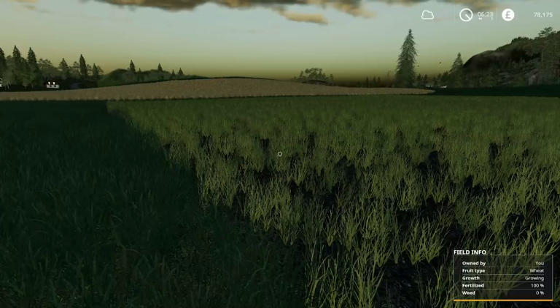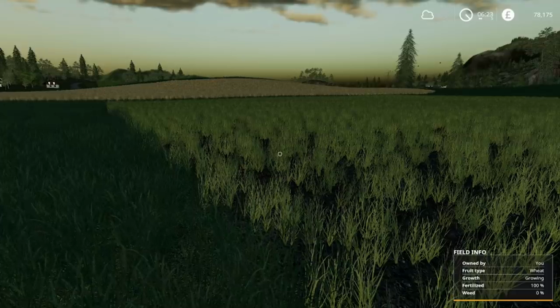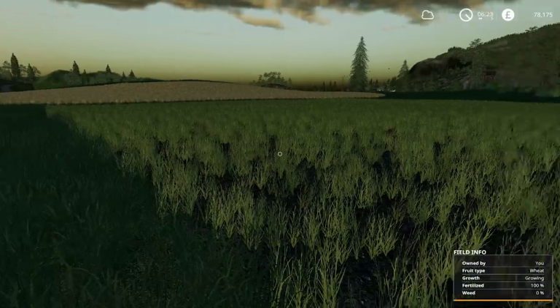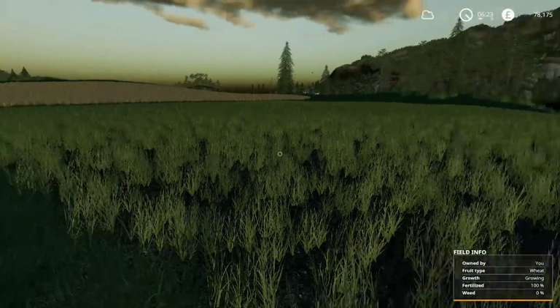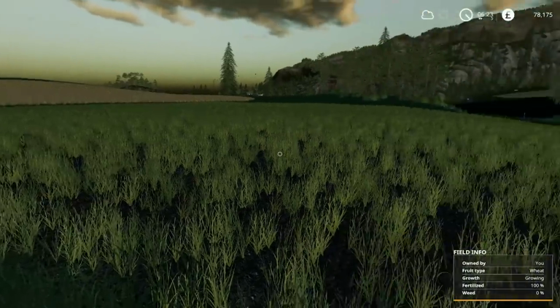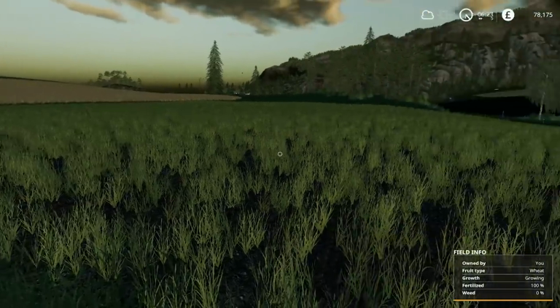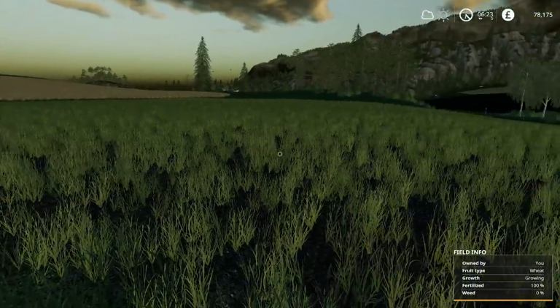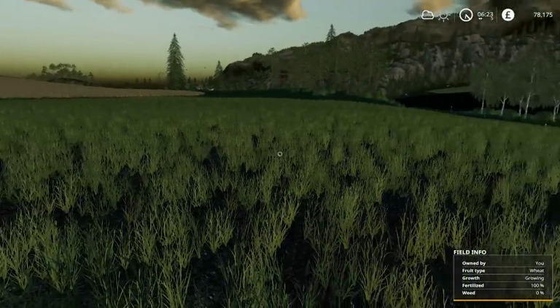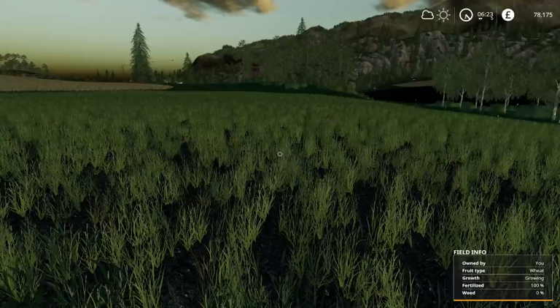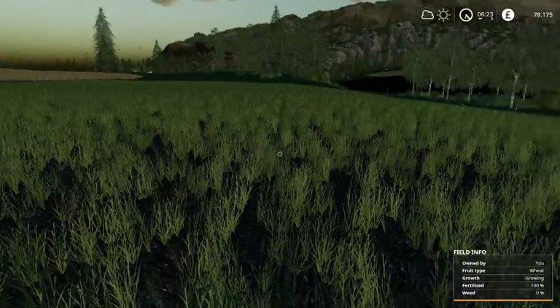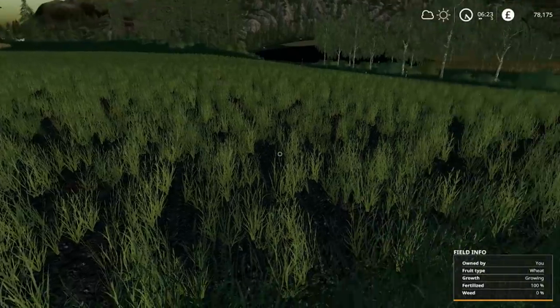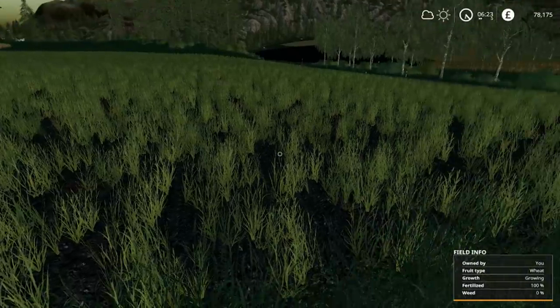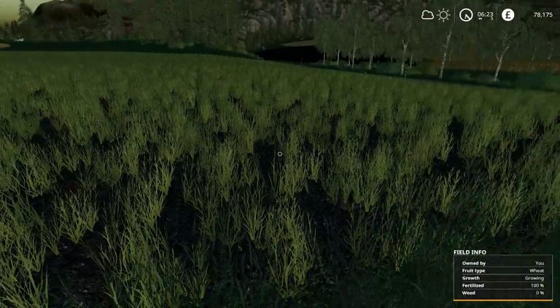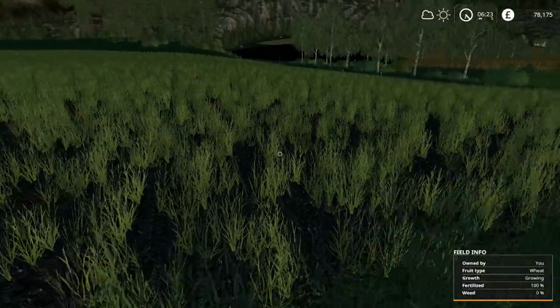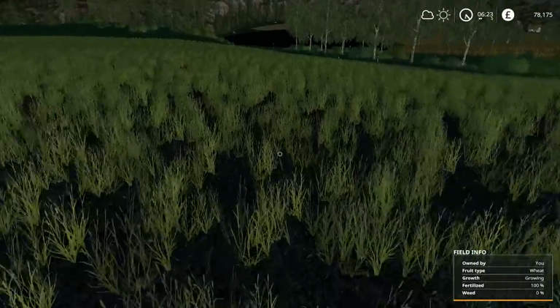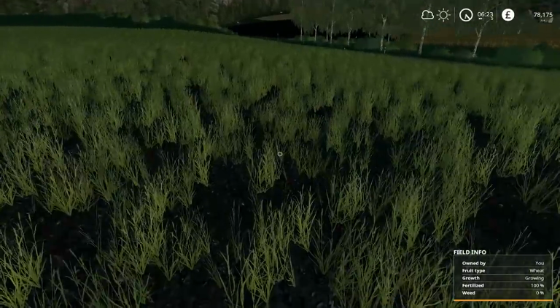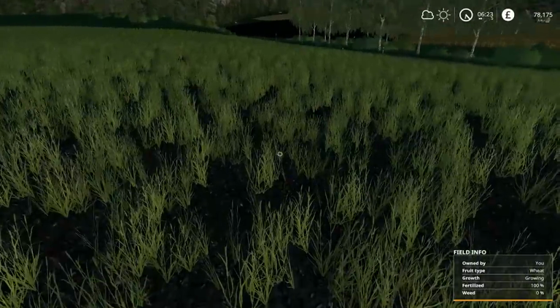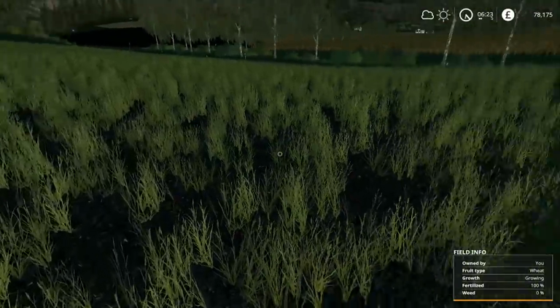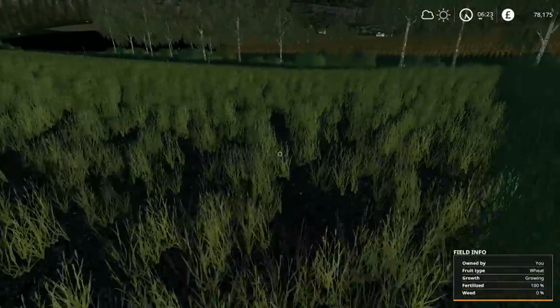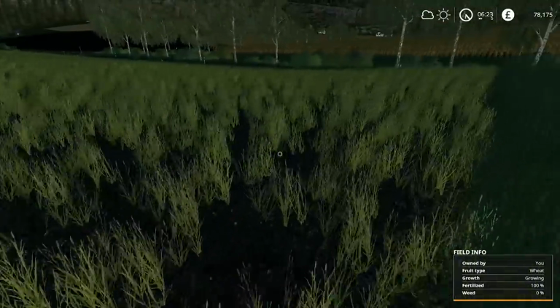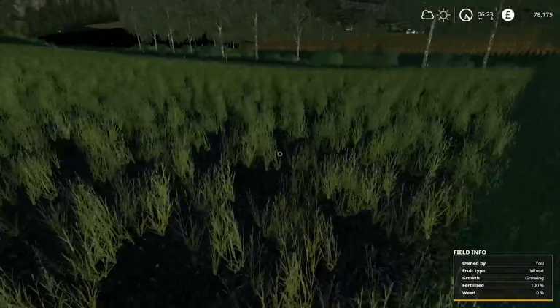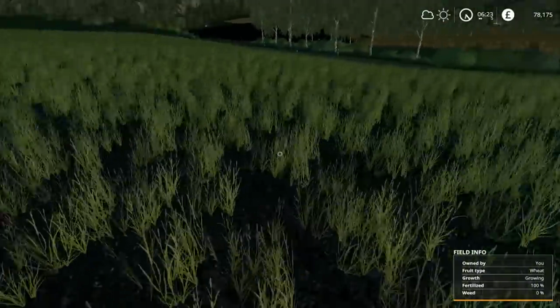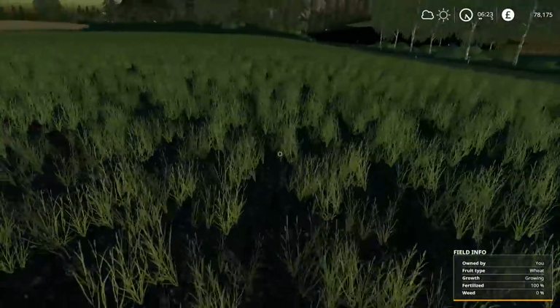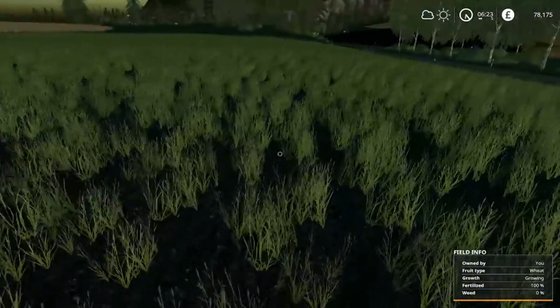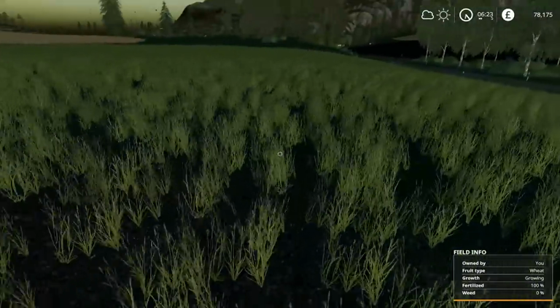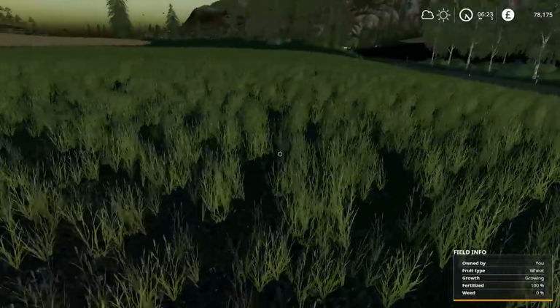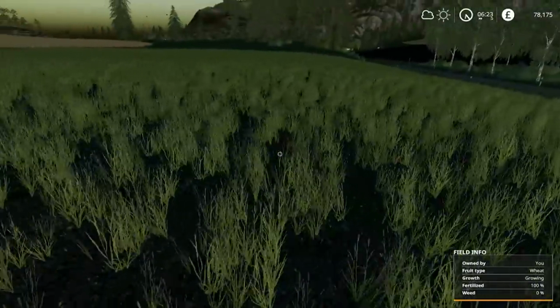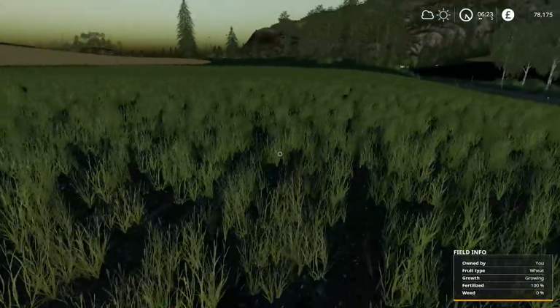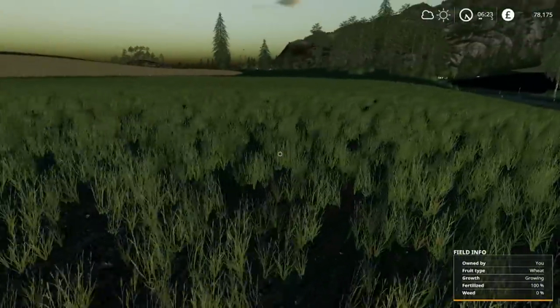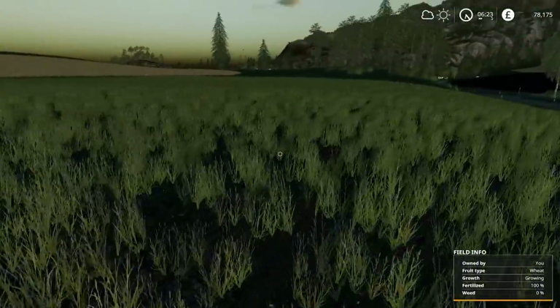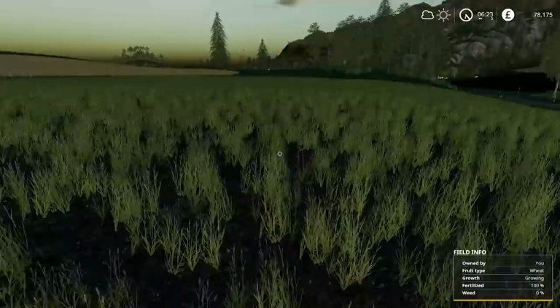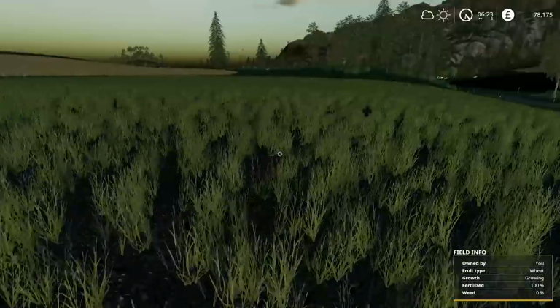So here is our field. This is field number 20, and it's looking weed-free. Totally fertilised. So very healthy.